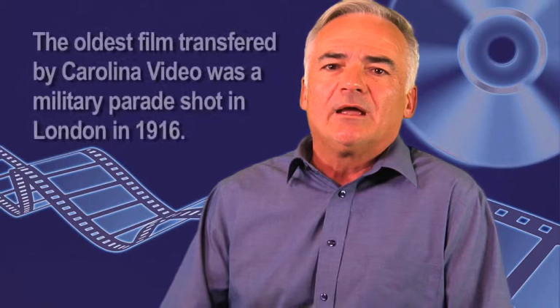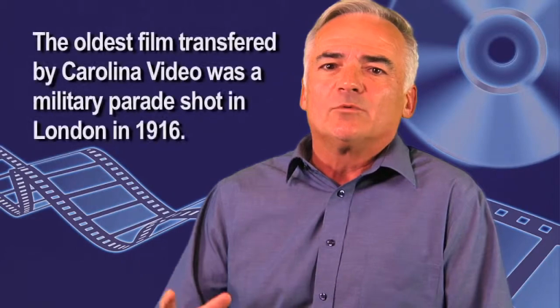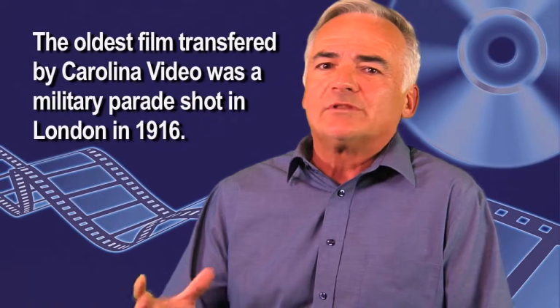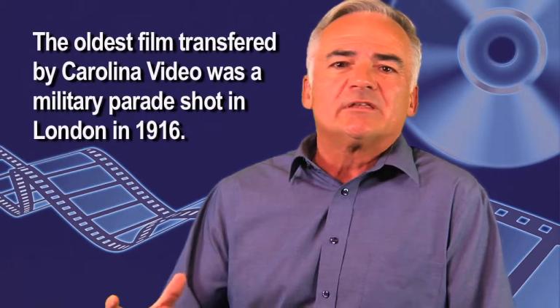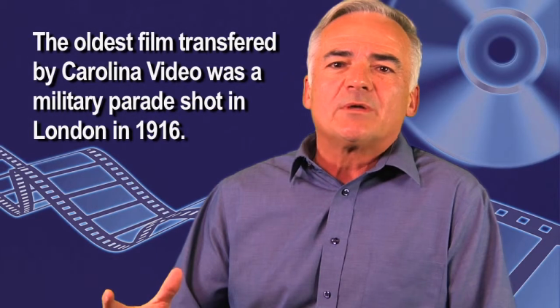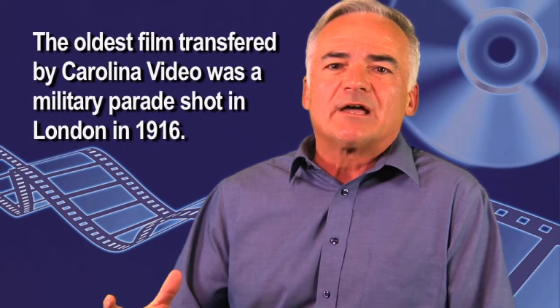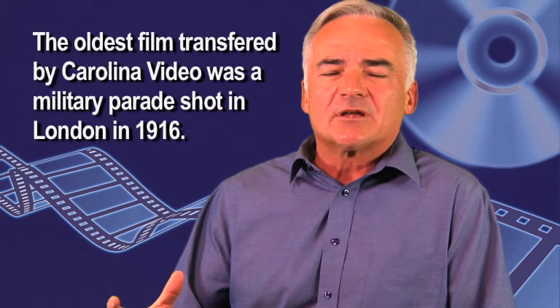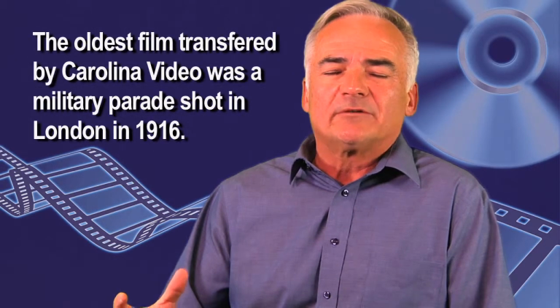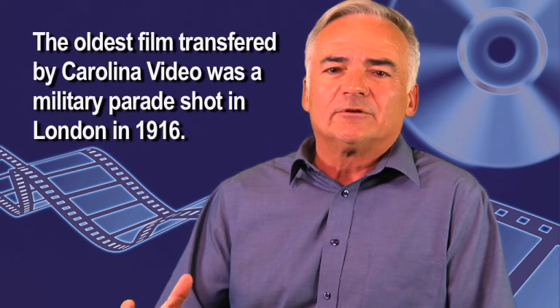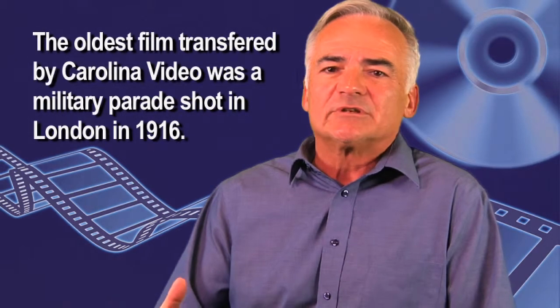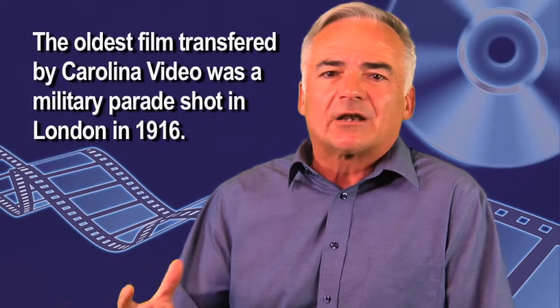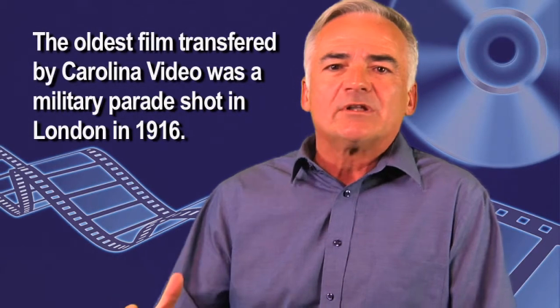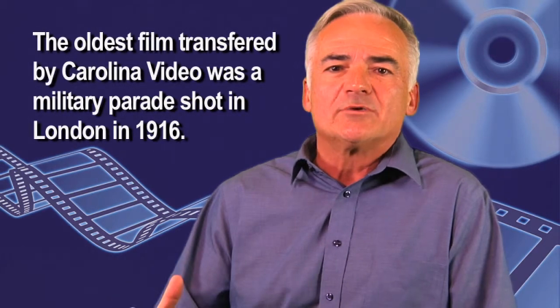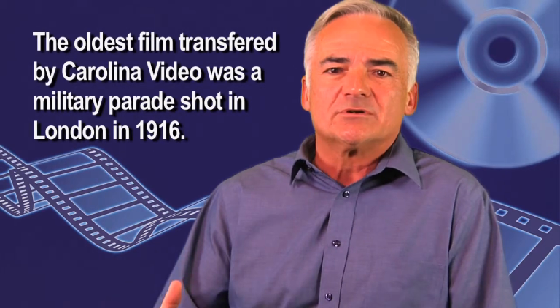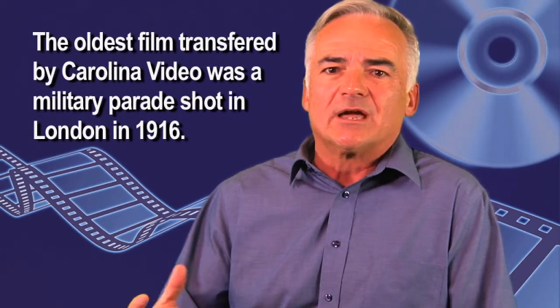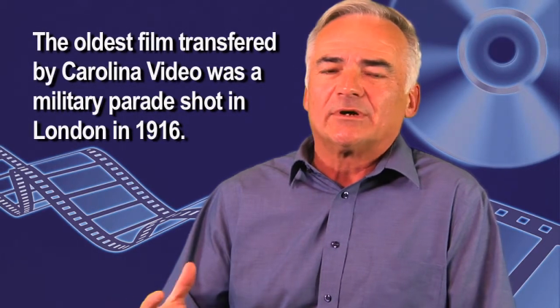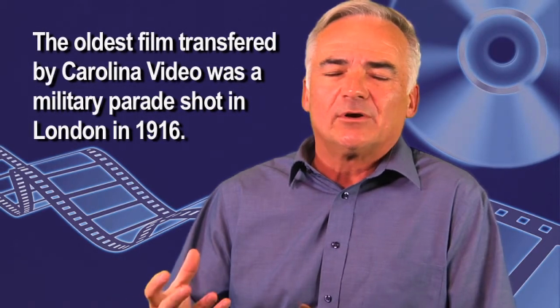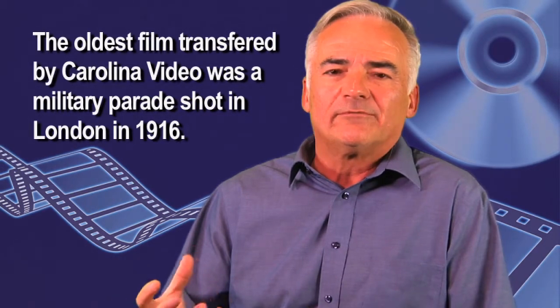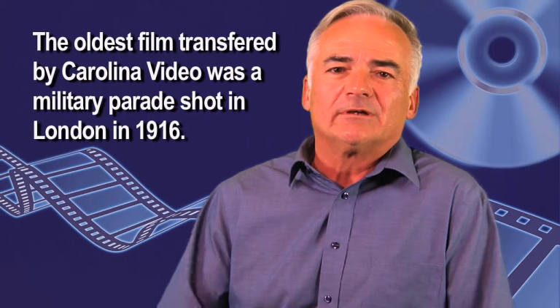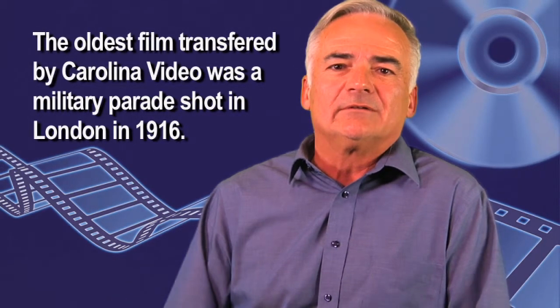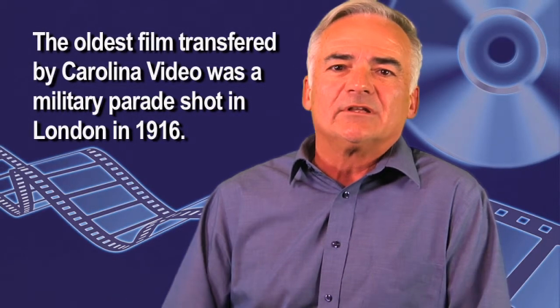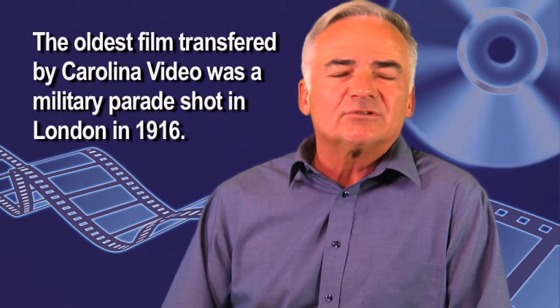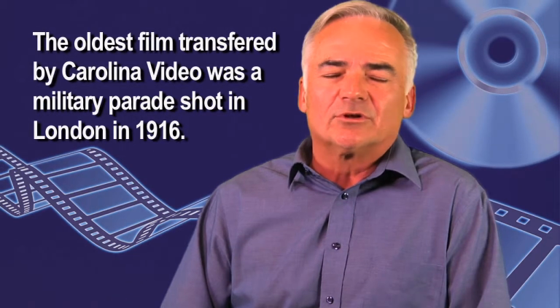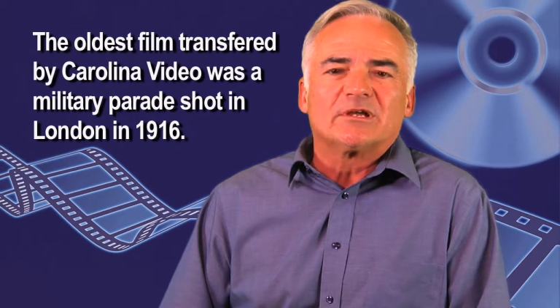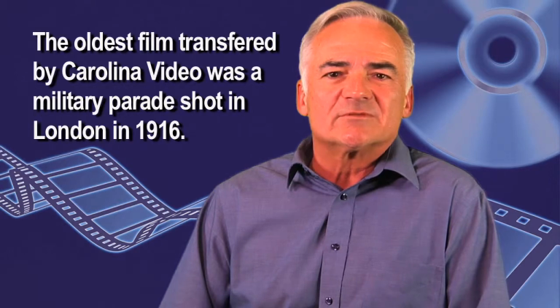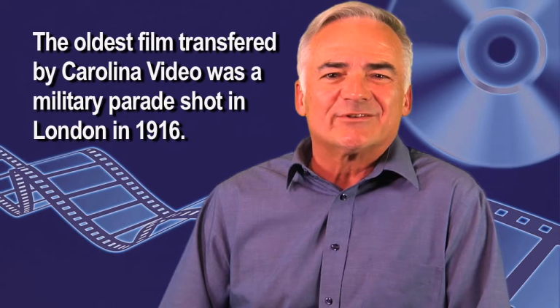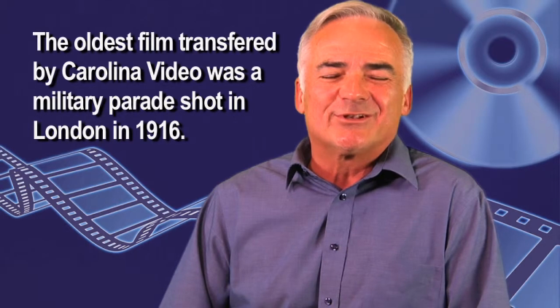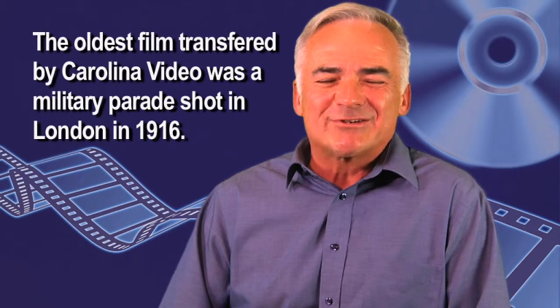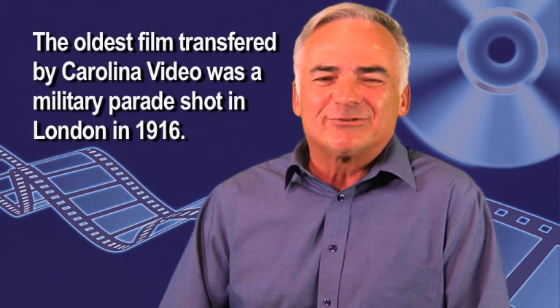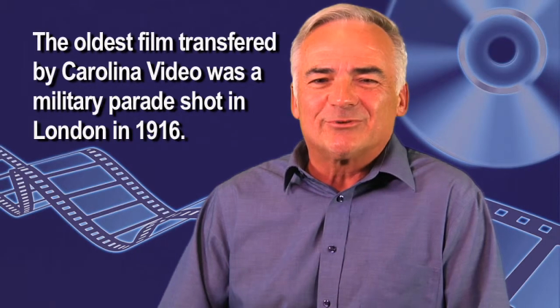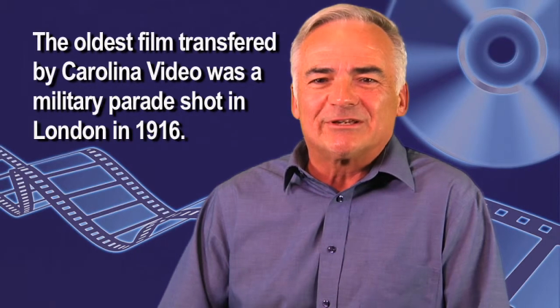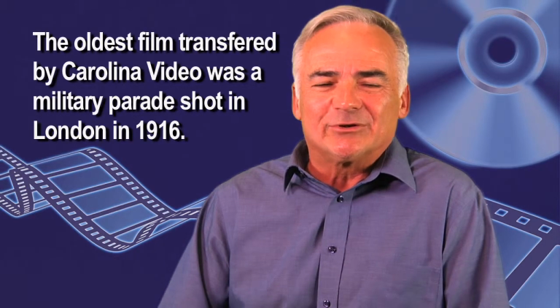The one thing that people ask about film is: how do I know if it's still good, because it's been in the closet for so many years?